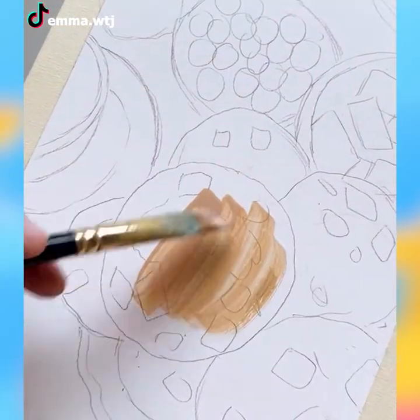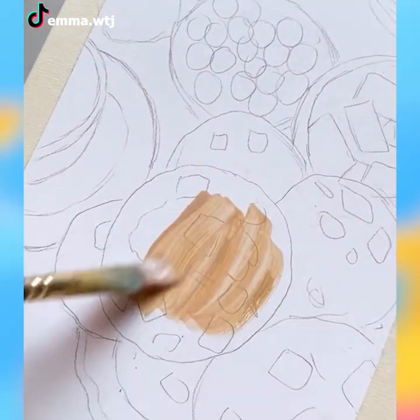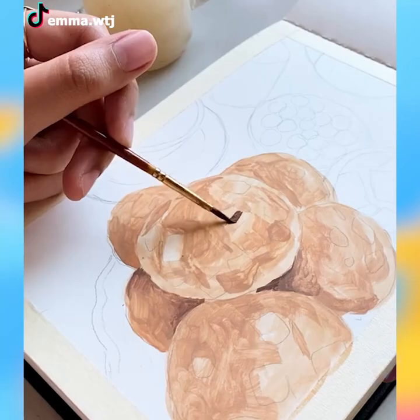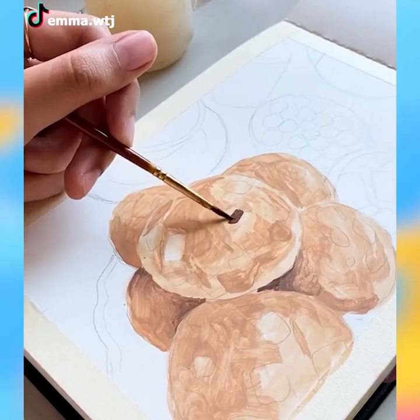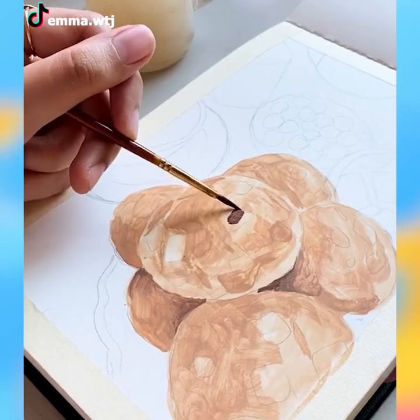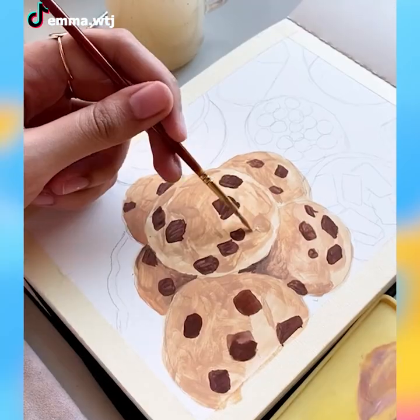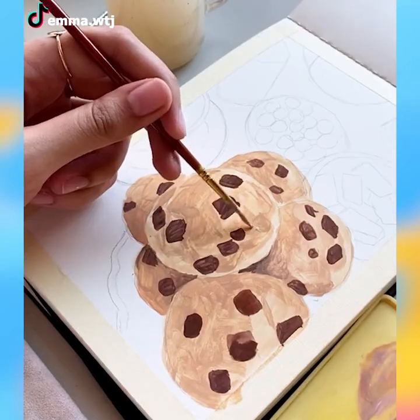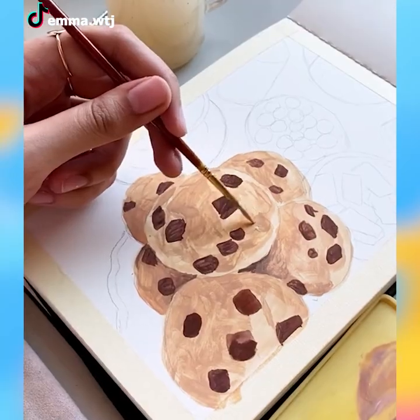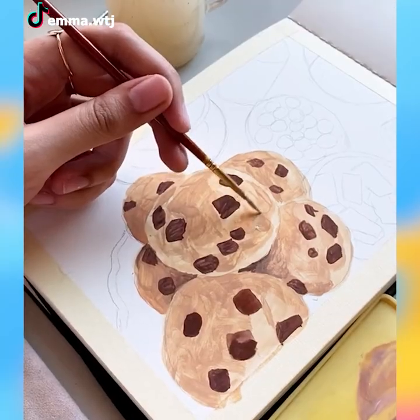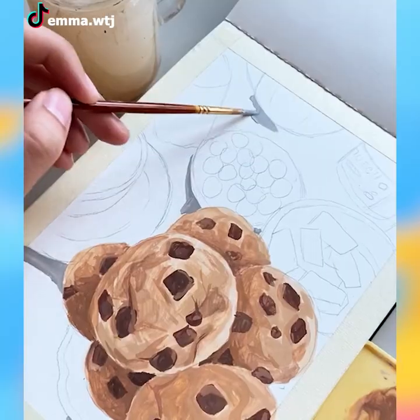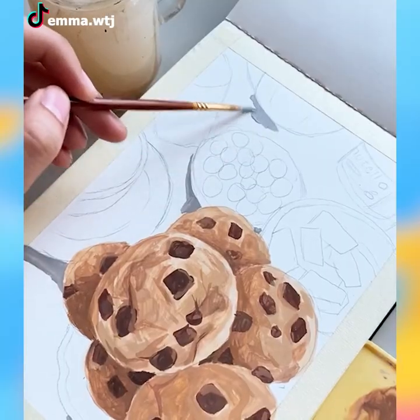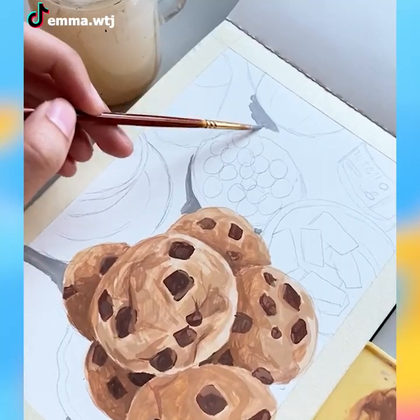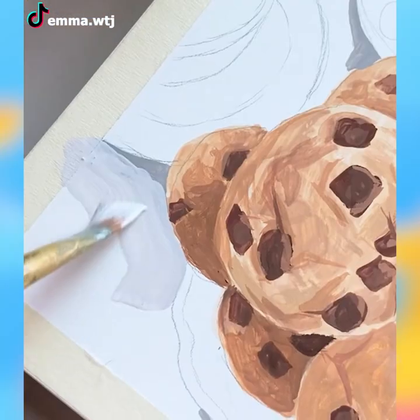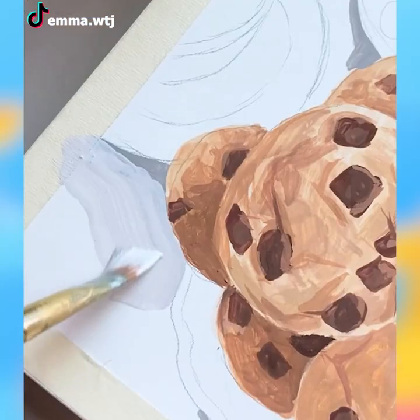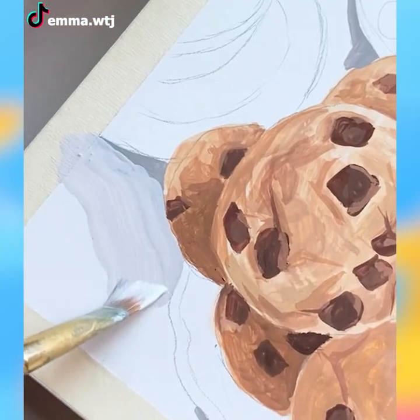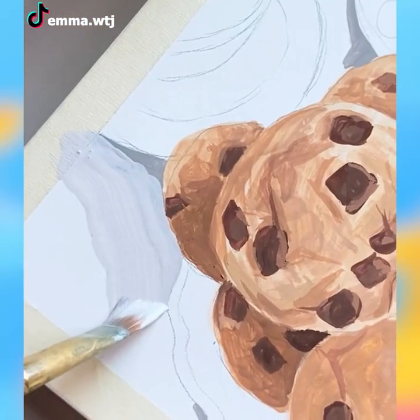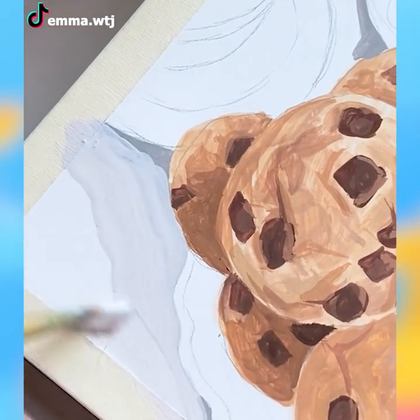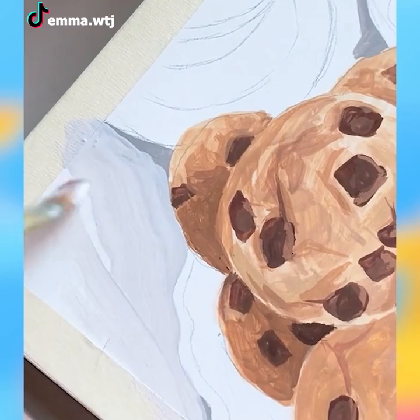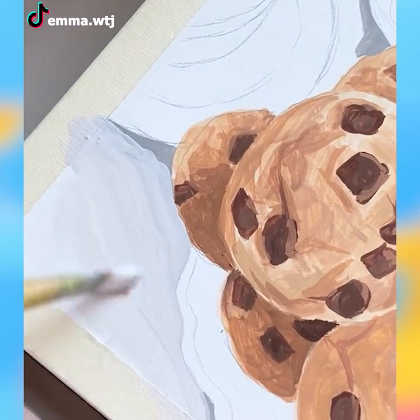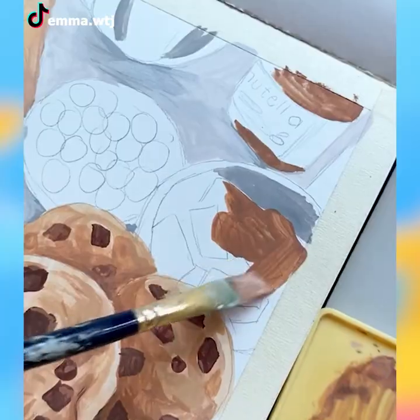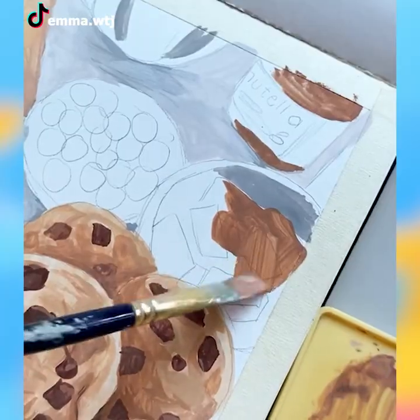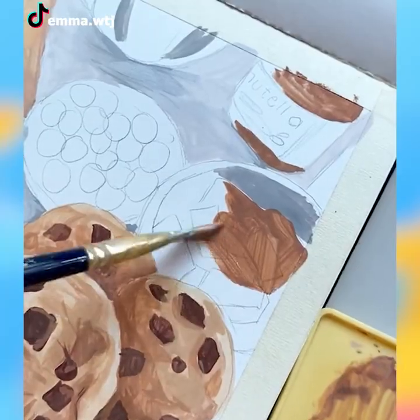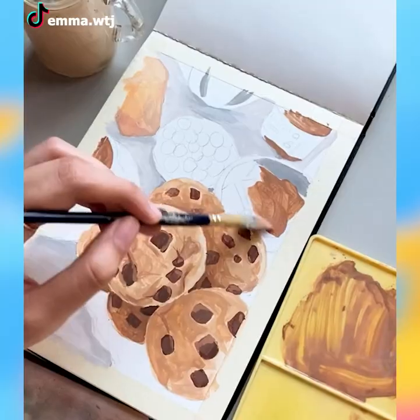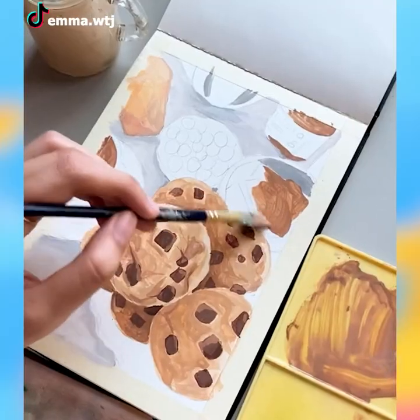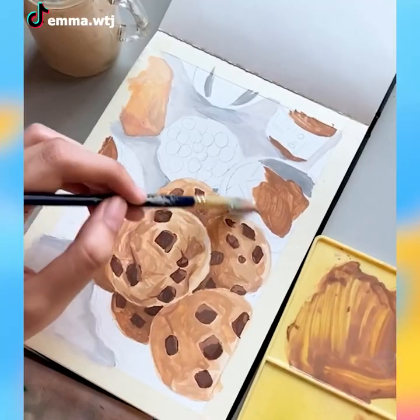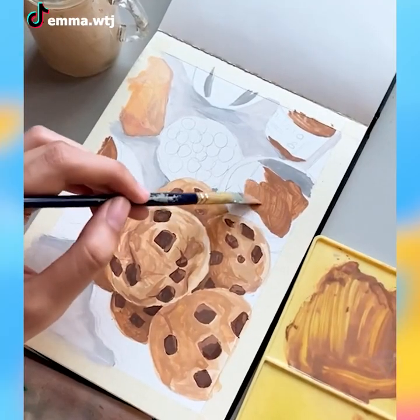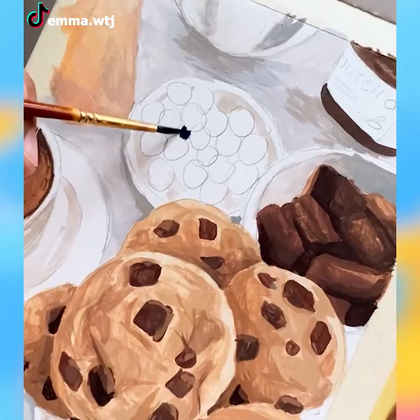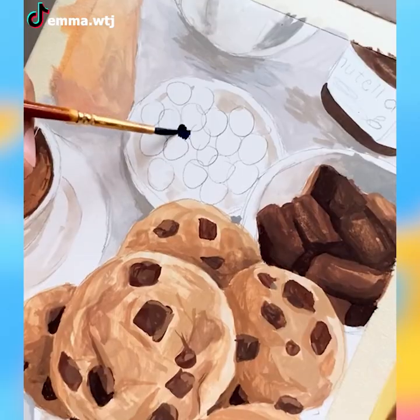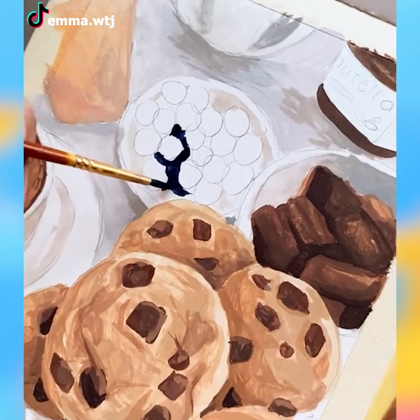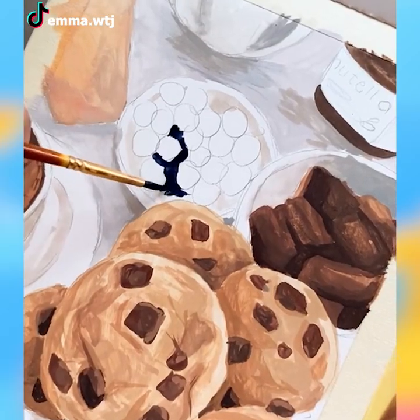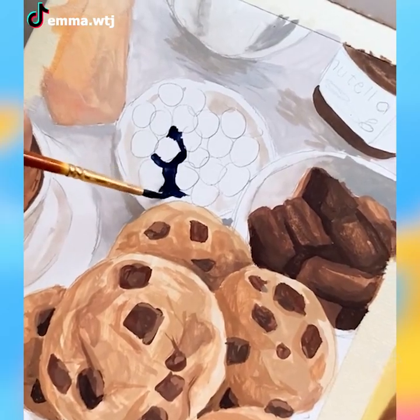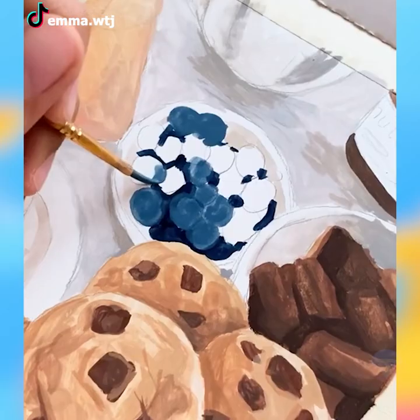Kudos to the artist for her elegant sketch and painting of chocolate chip cookies with blueberries and some chocolate.